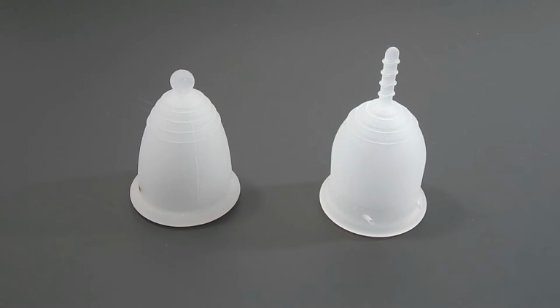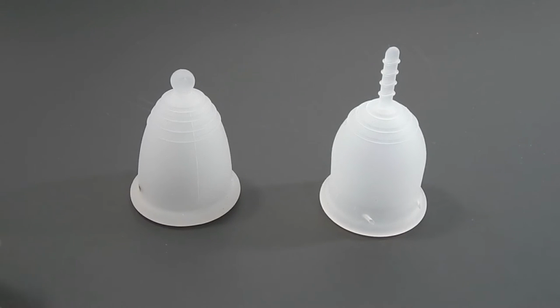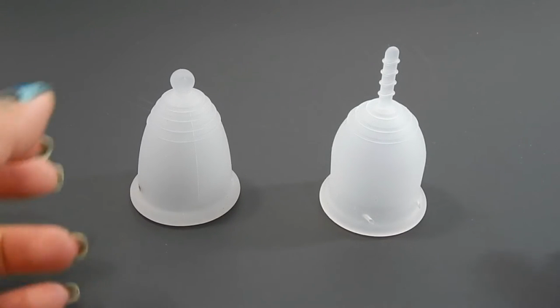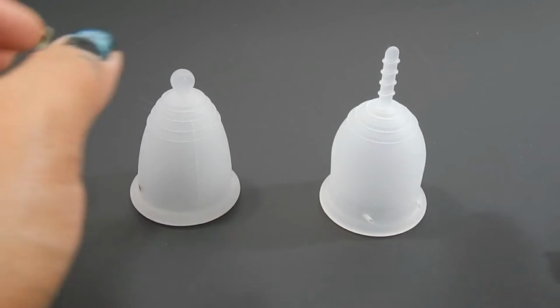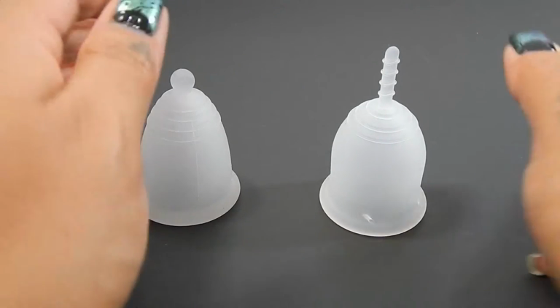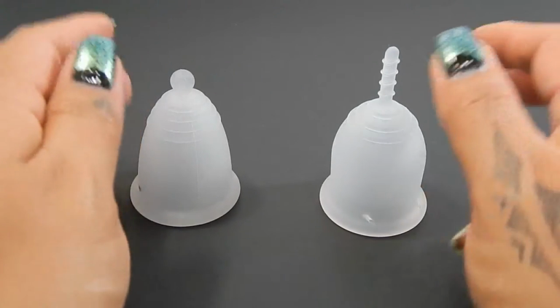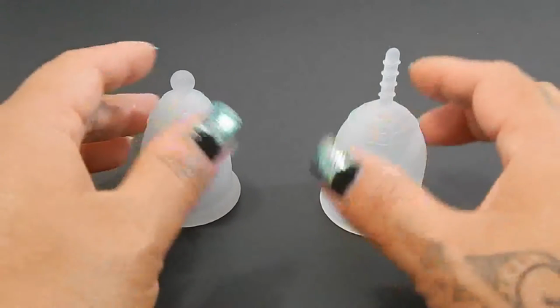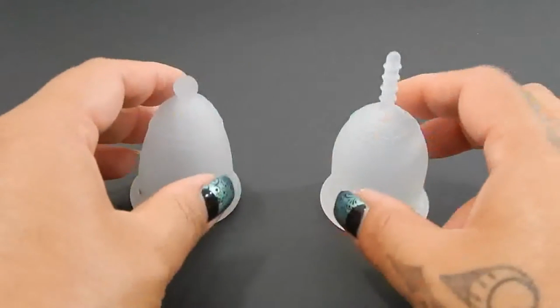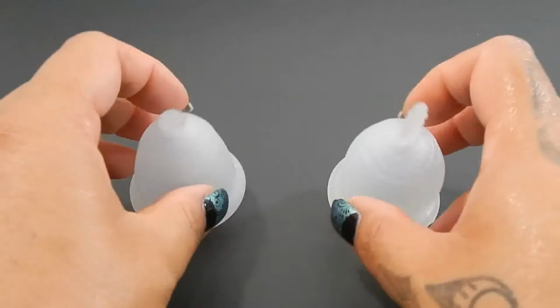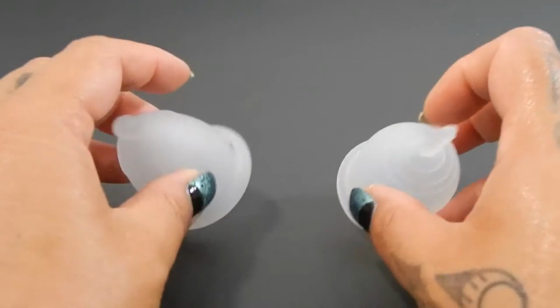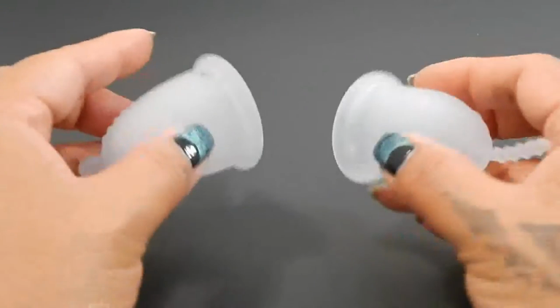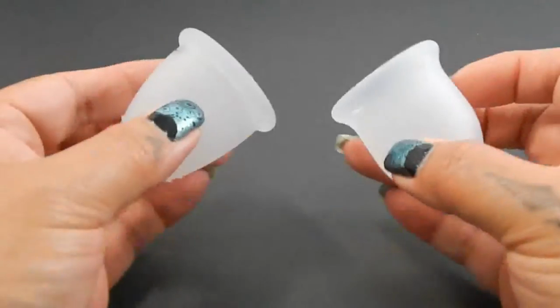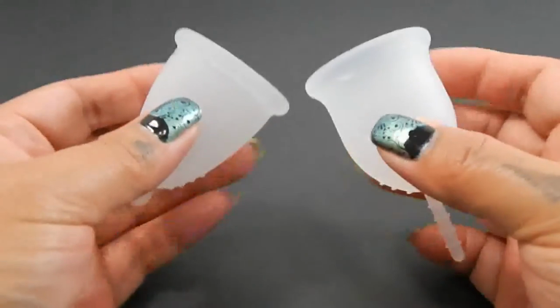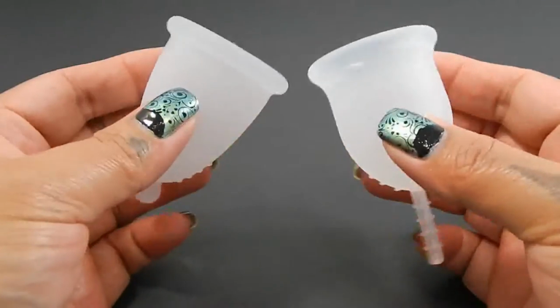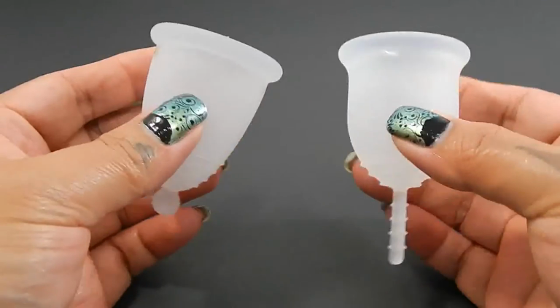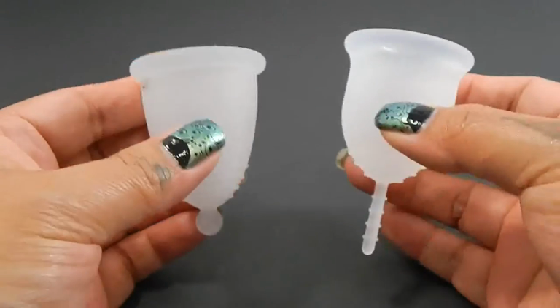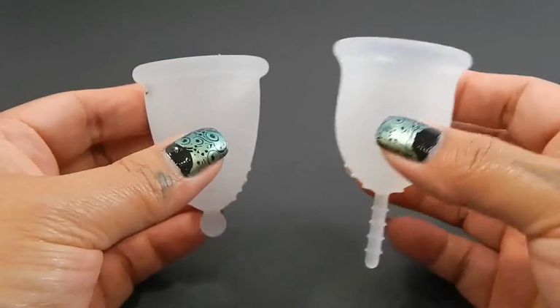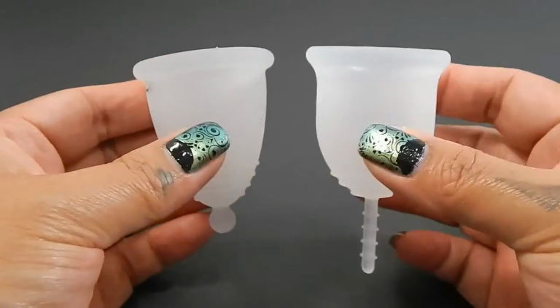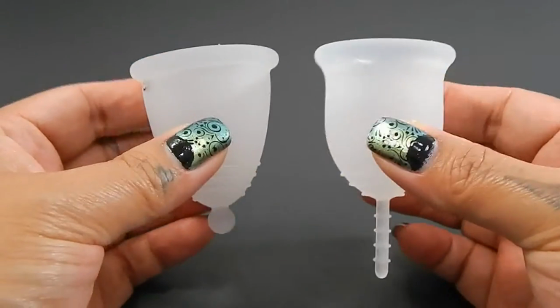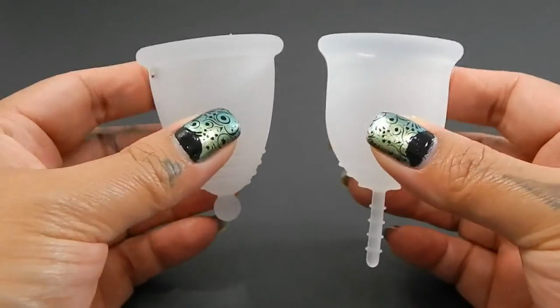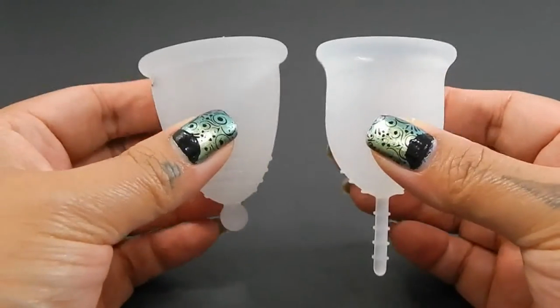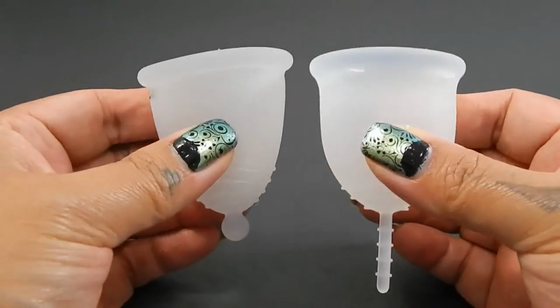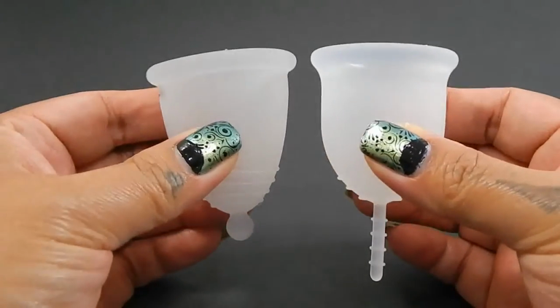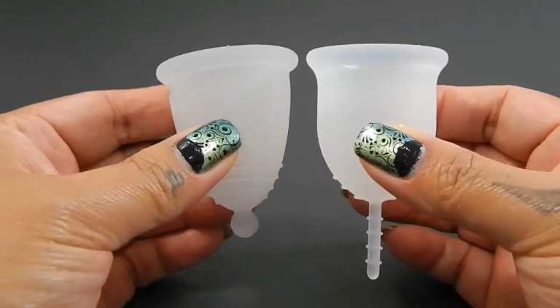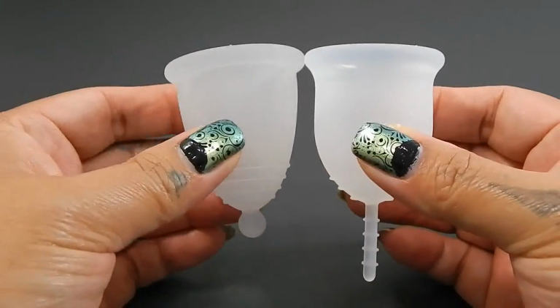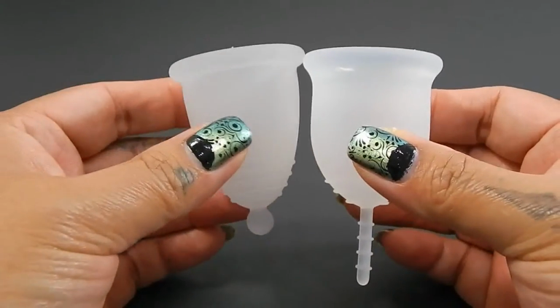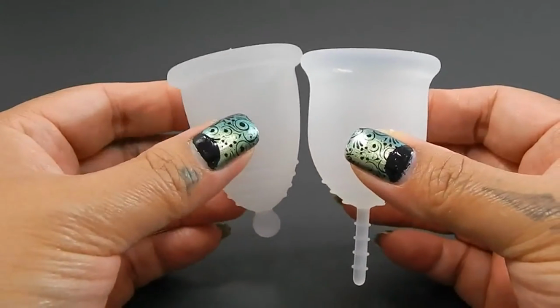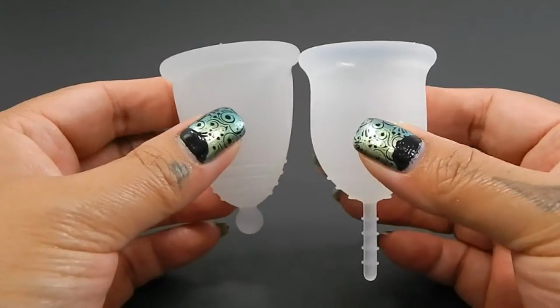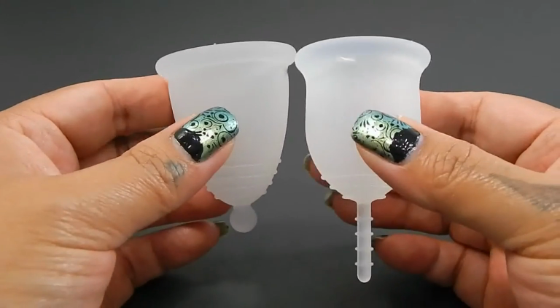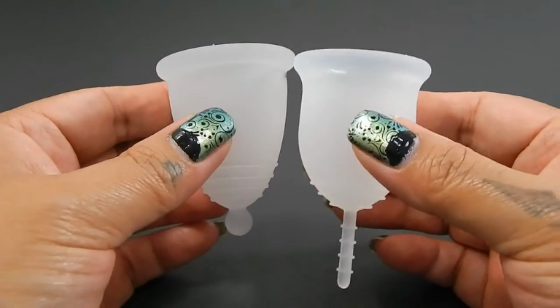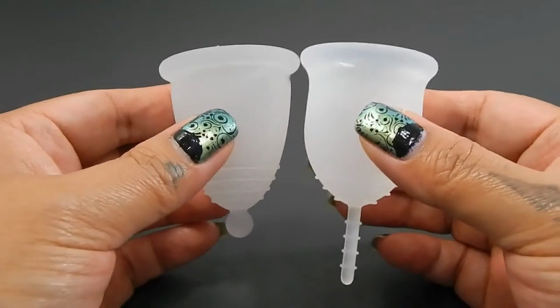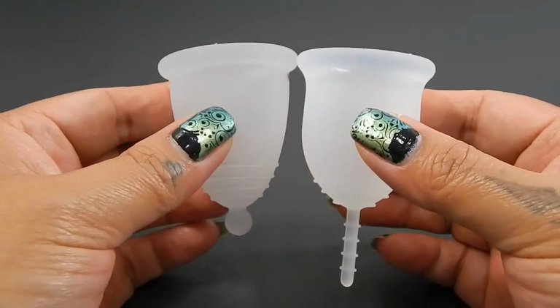So I'm going to place both of these cups in the palms of my hands, give them a squish, swap hands, give them a squish again, and then compare the rims.